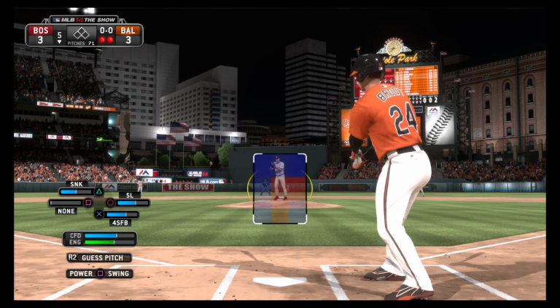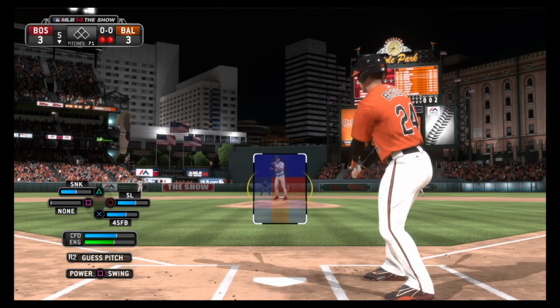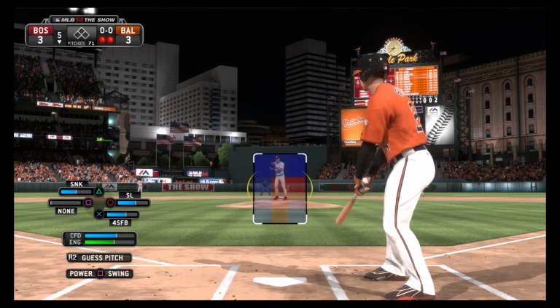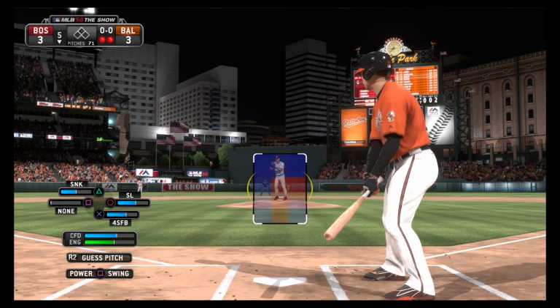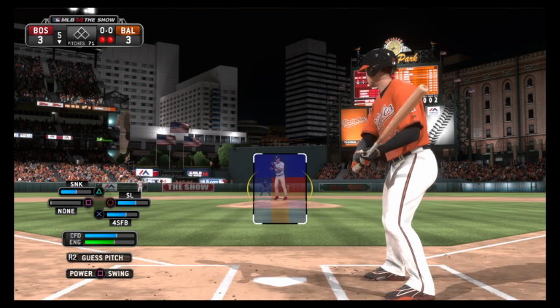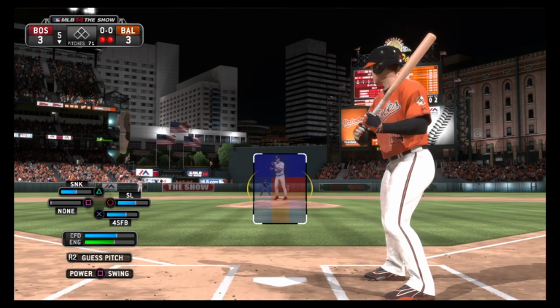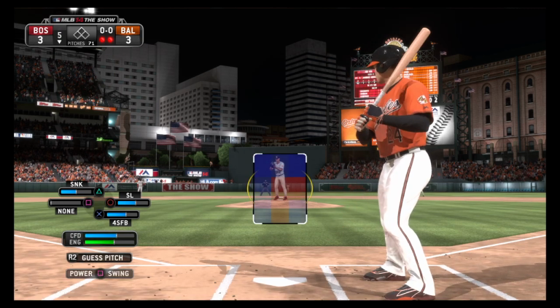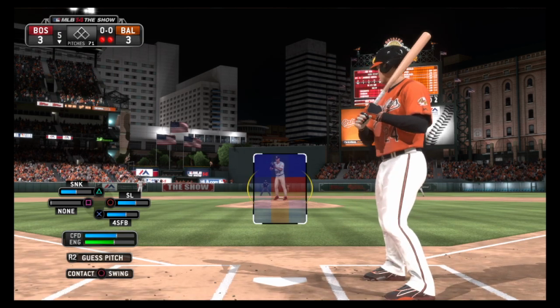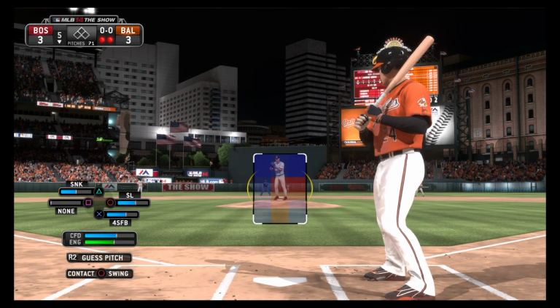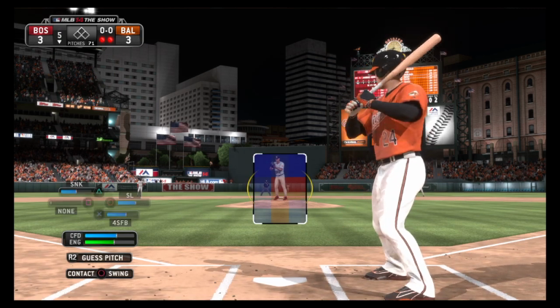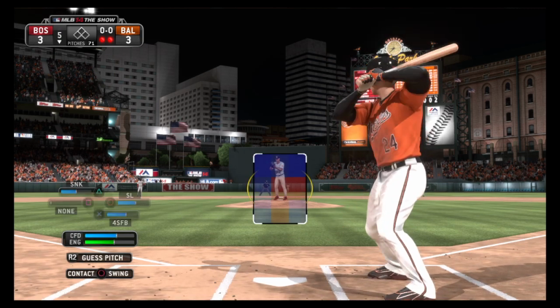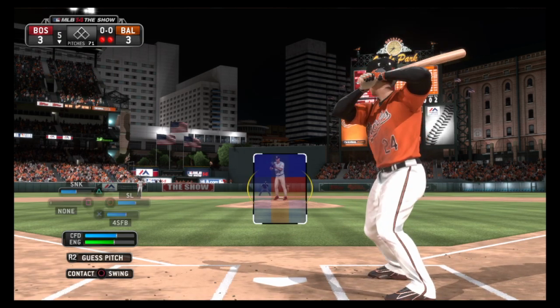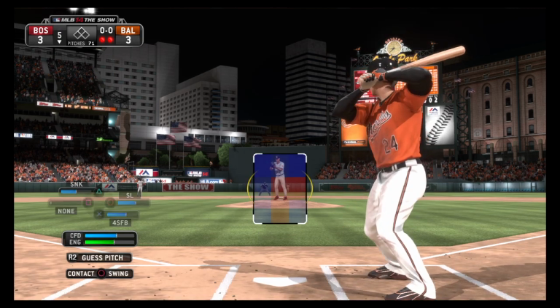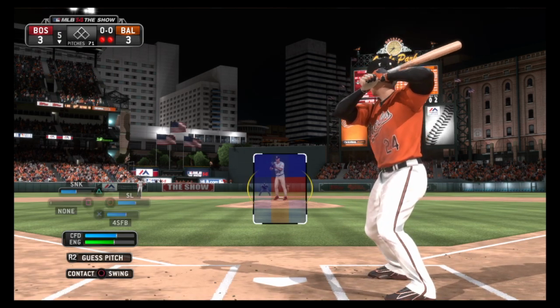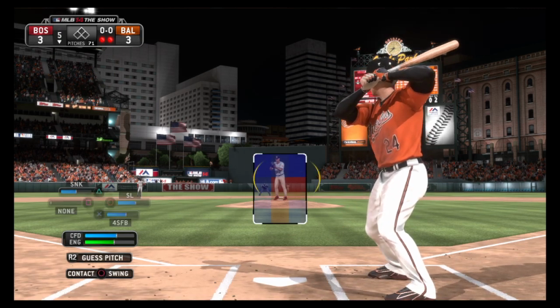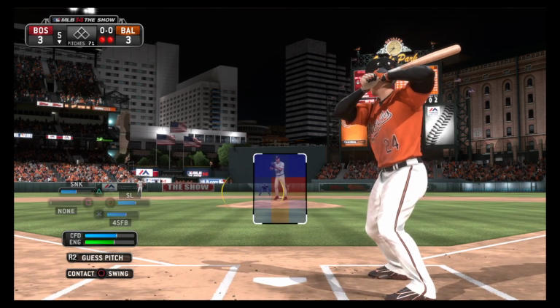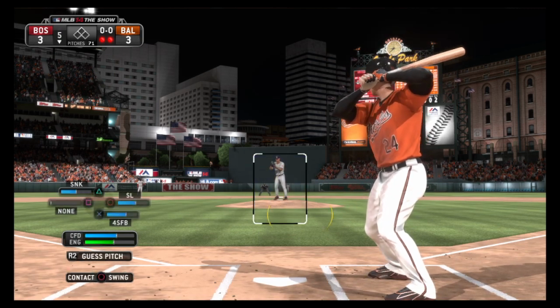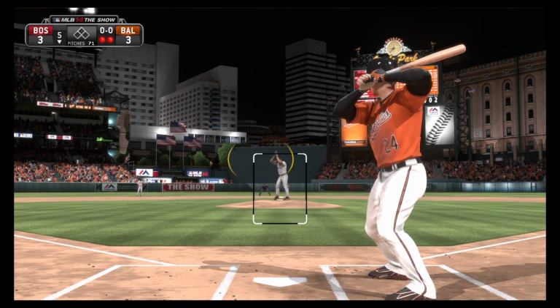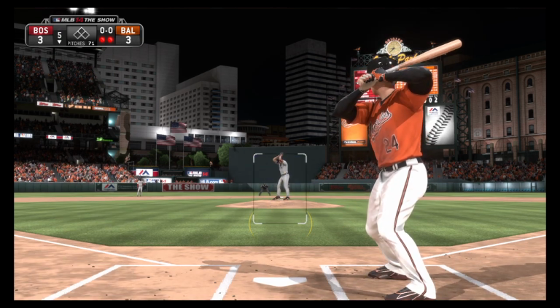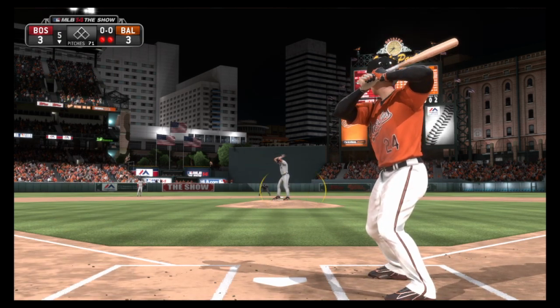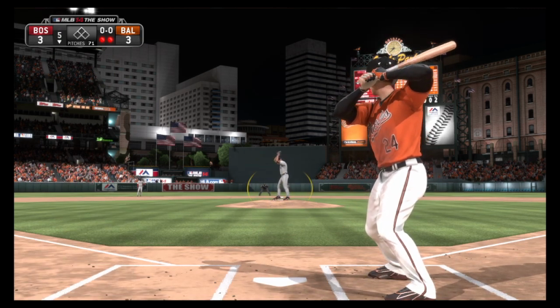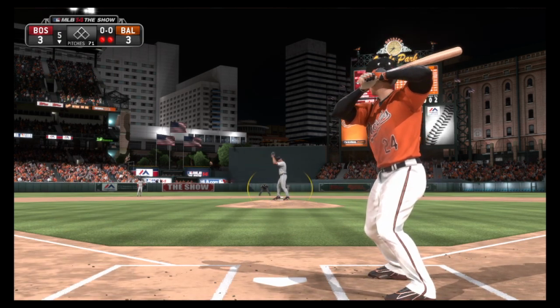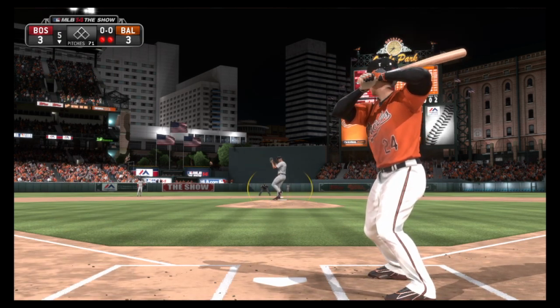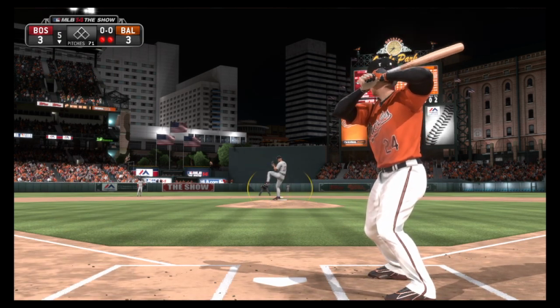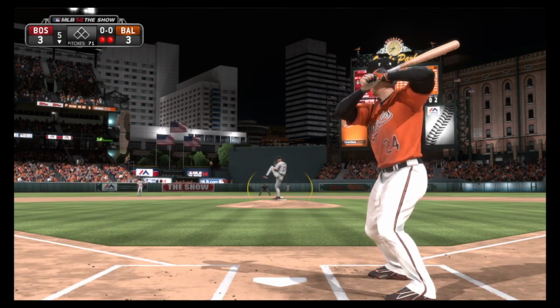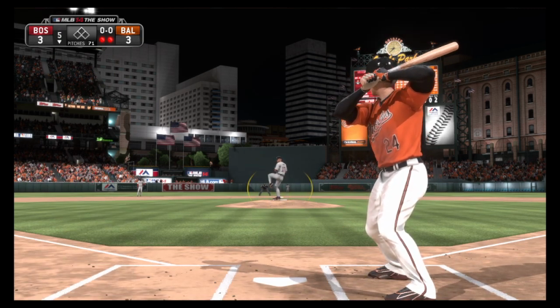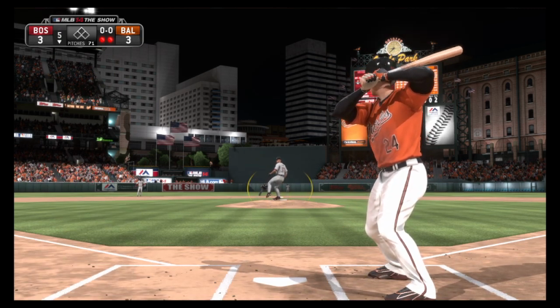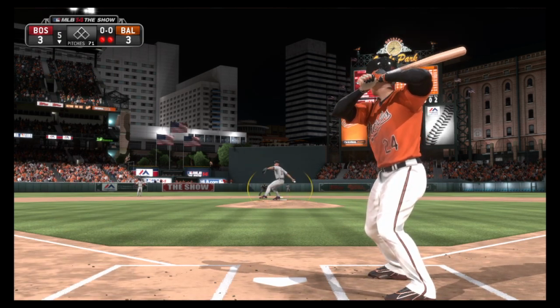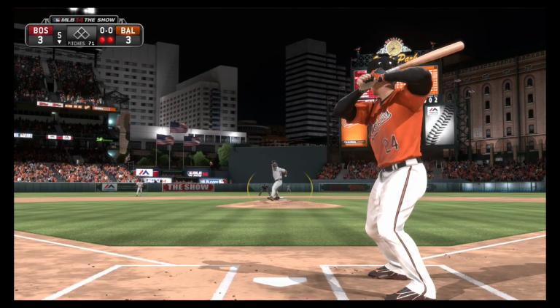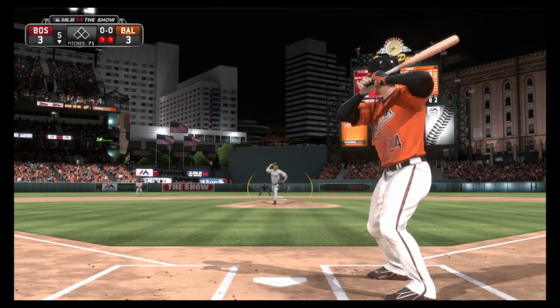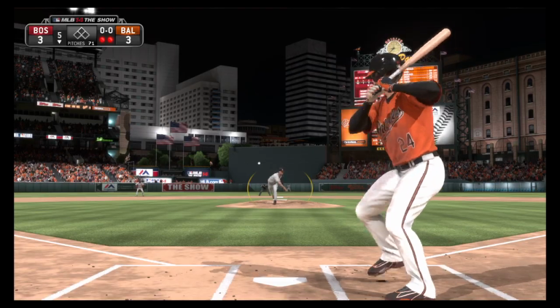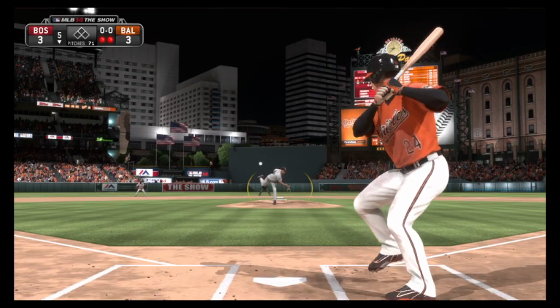Nick Brady will stand in, a strikeout victim his first time, and then a base hit last time around.